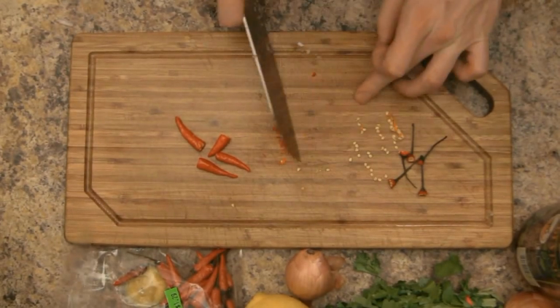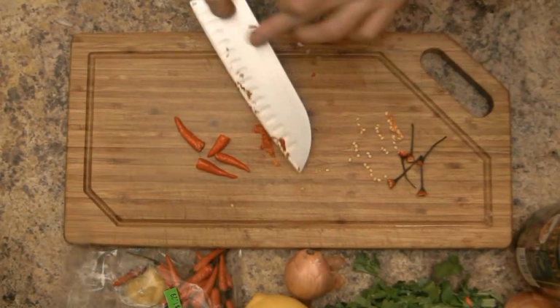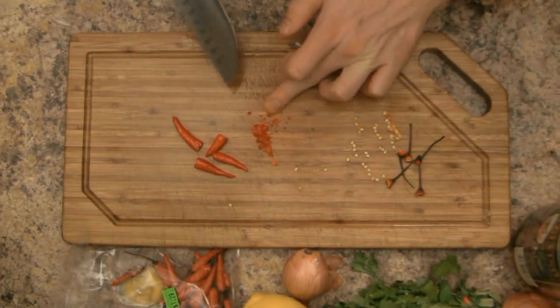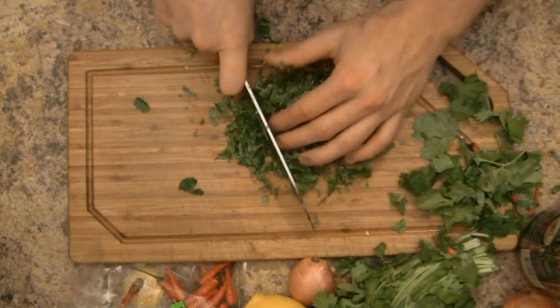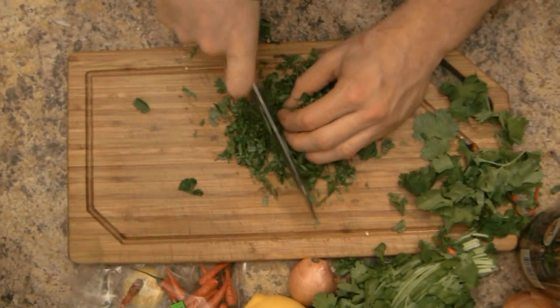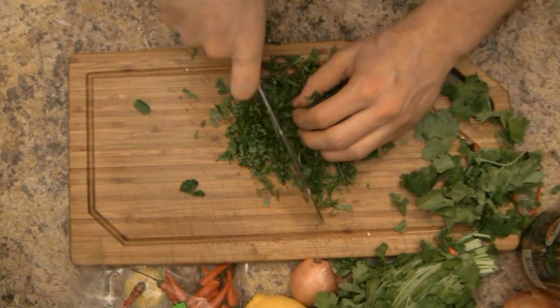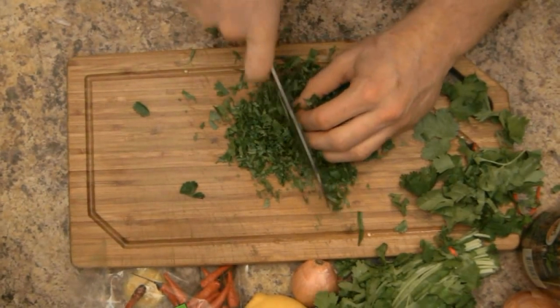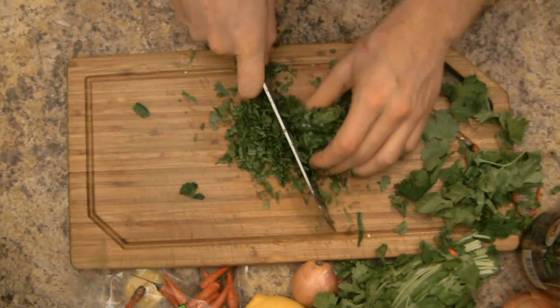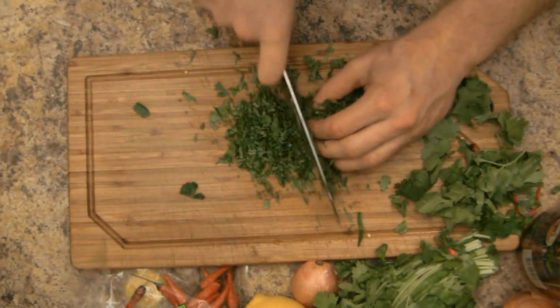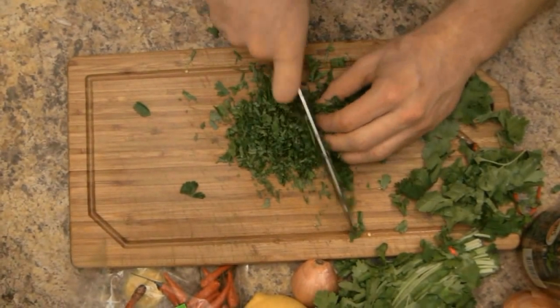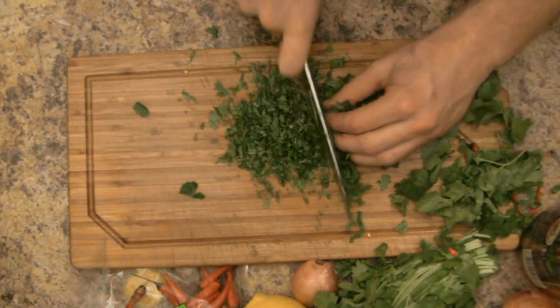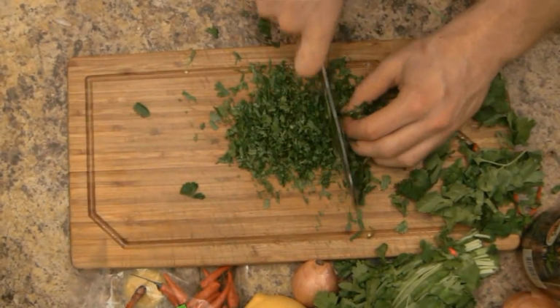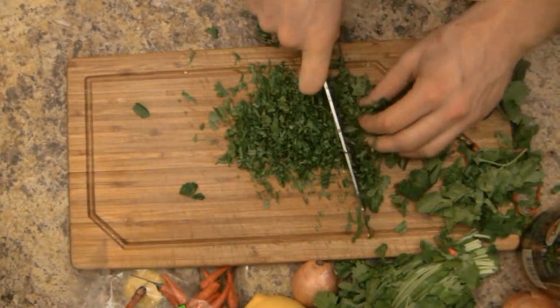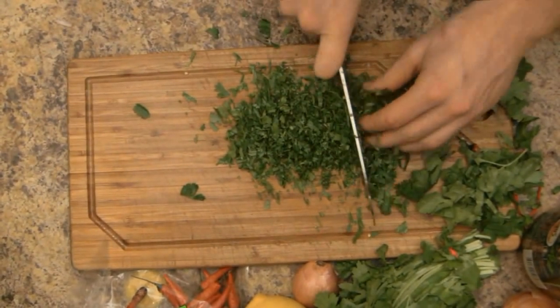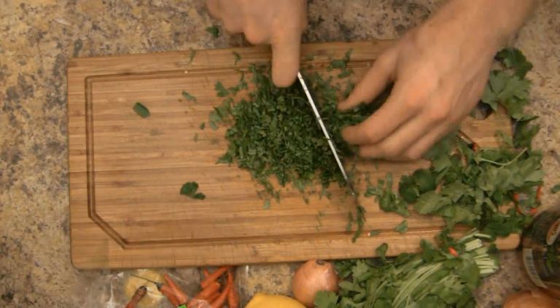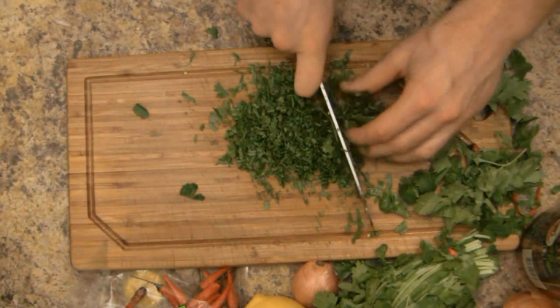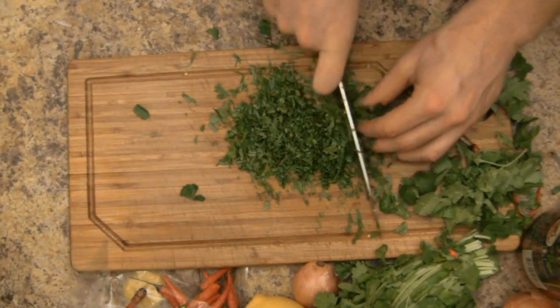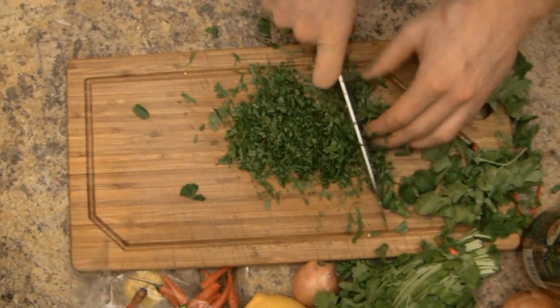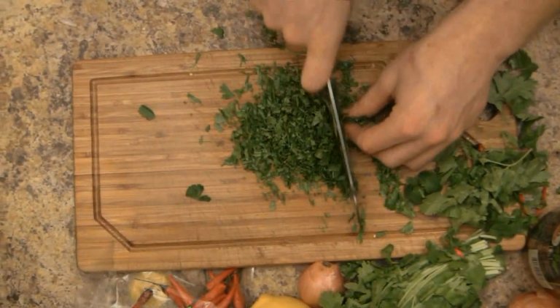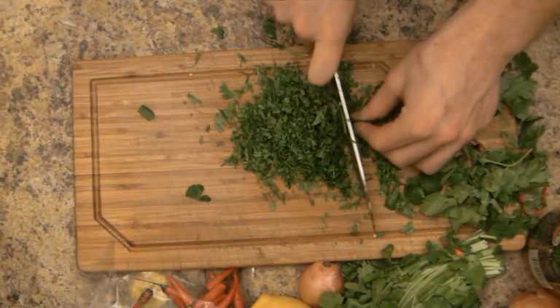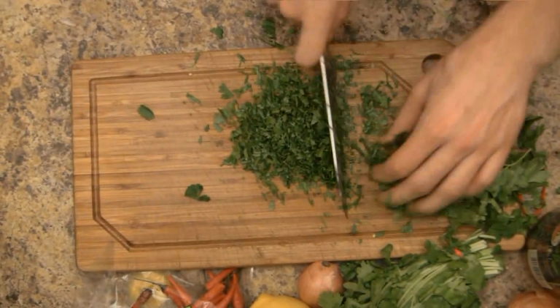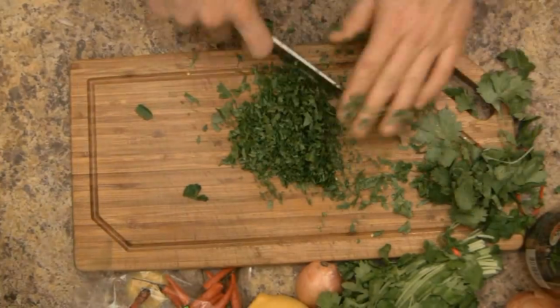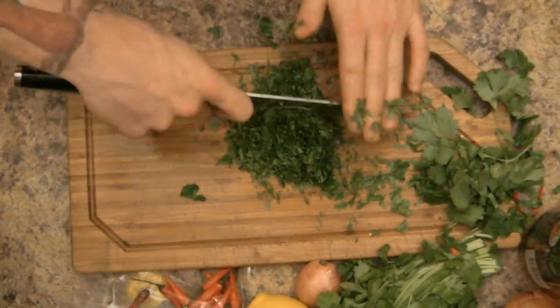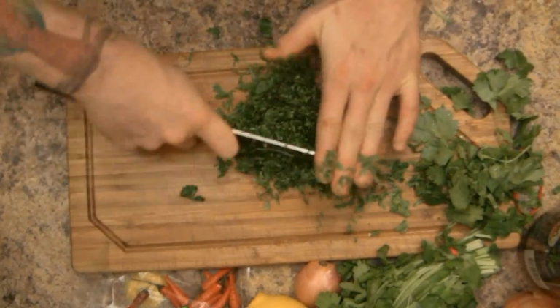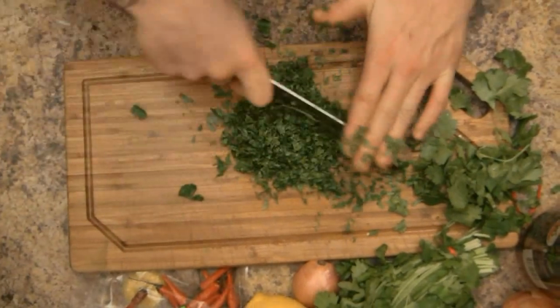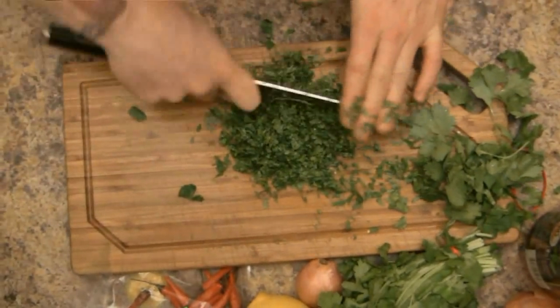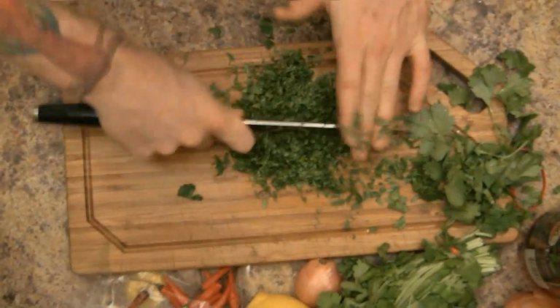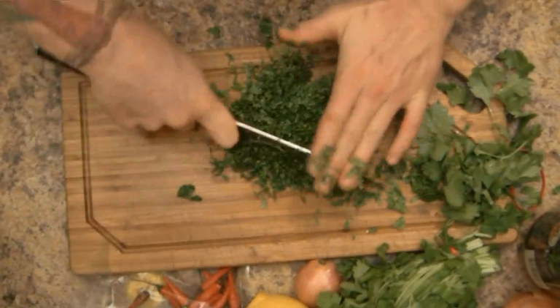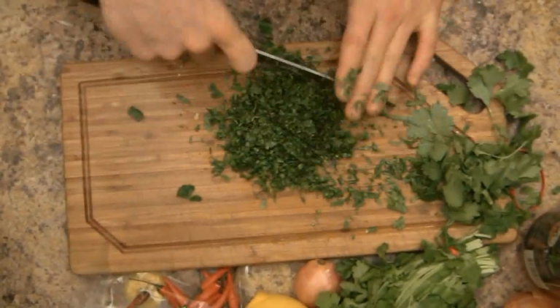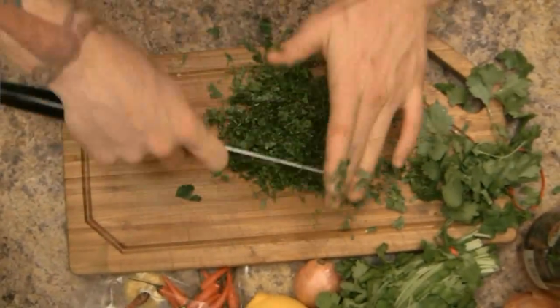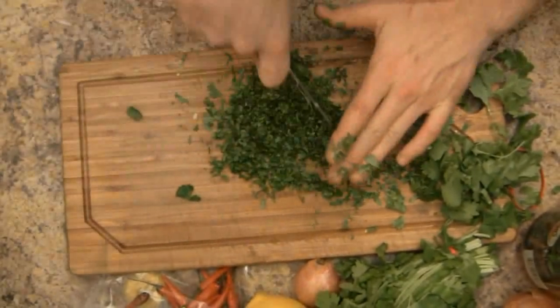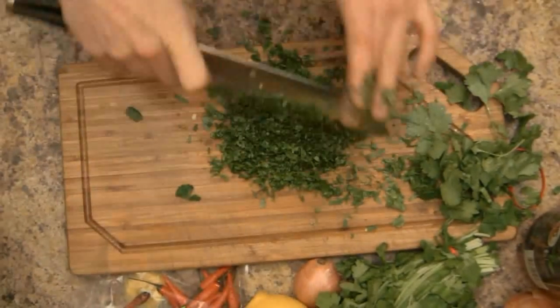Finally for our mignonette prep, take about half a bunch of cilantro. Start by chopping it up really rough, and then mince it very fine.